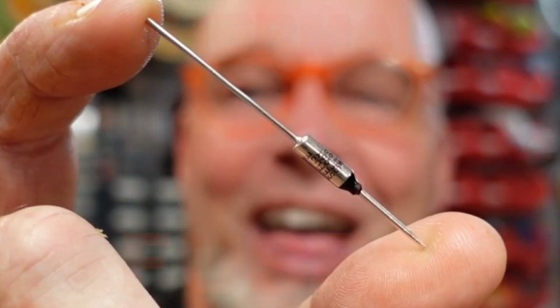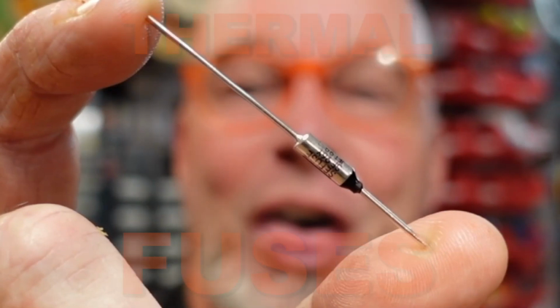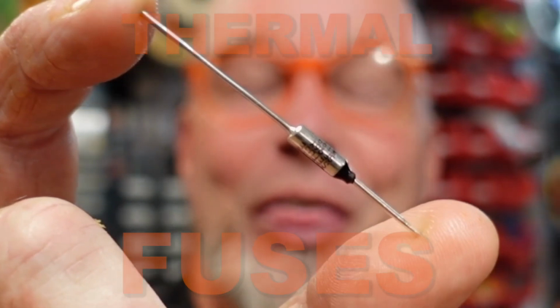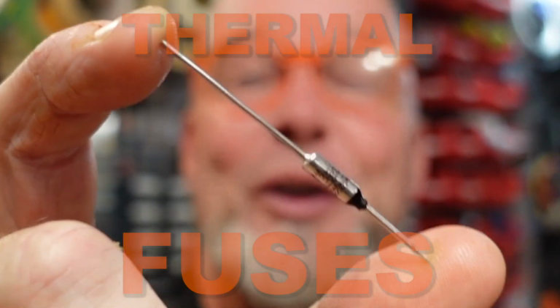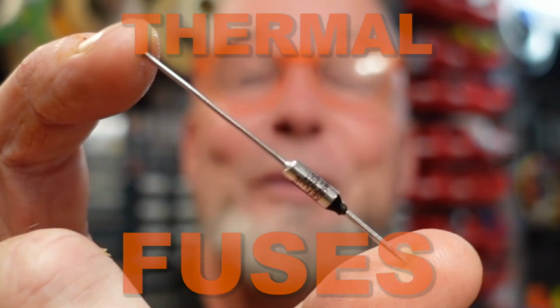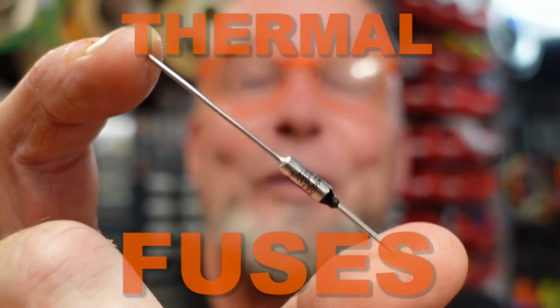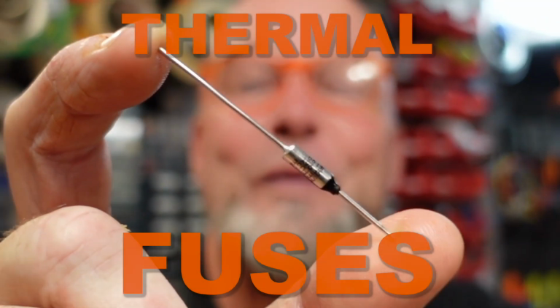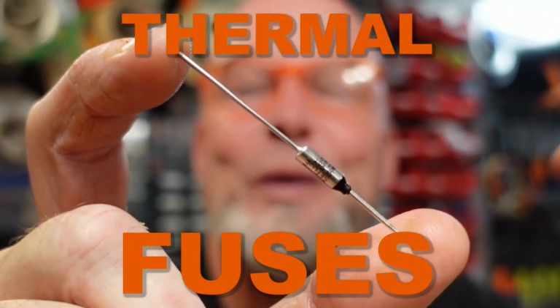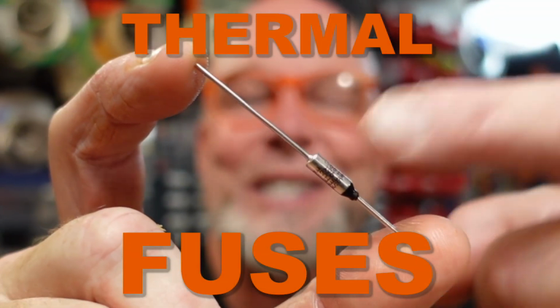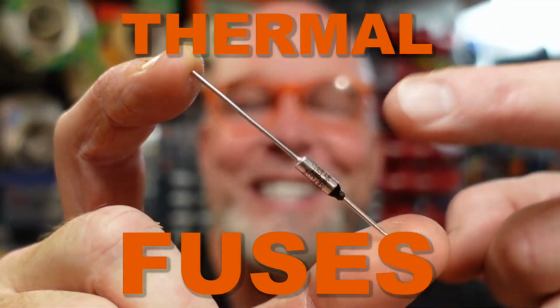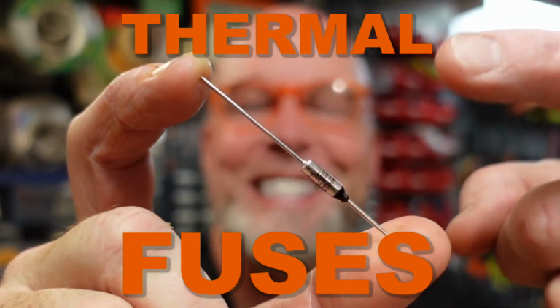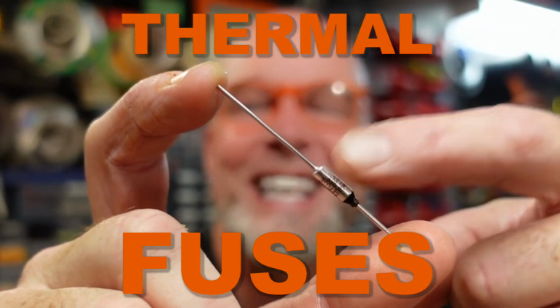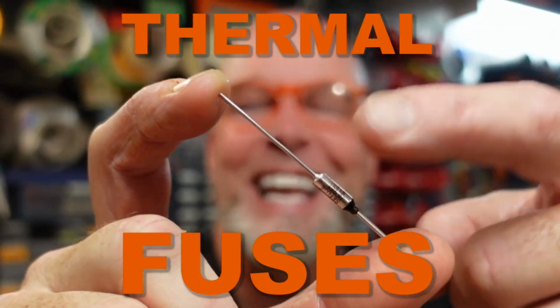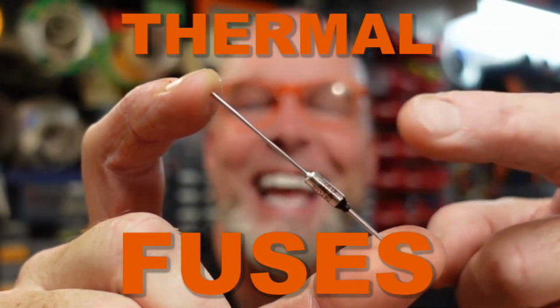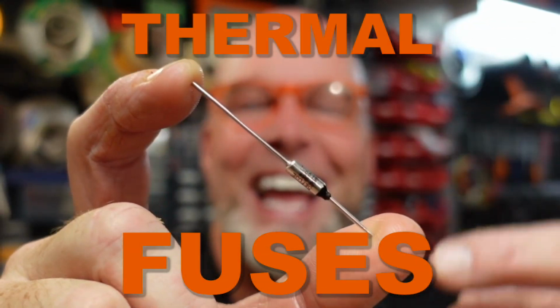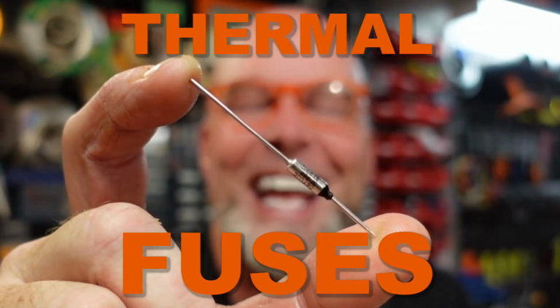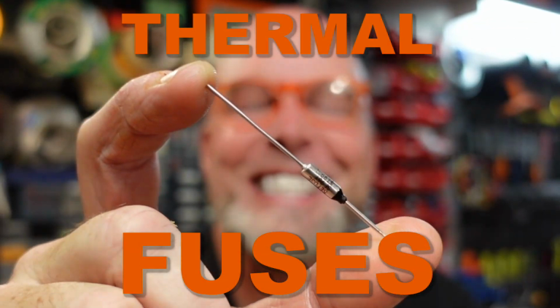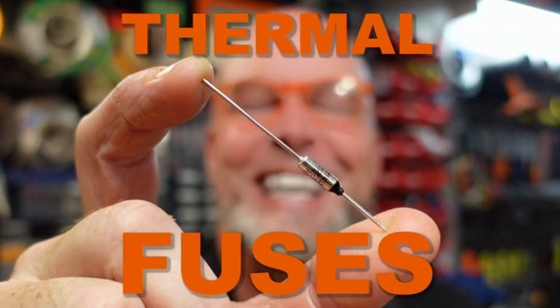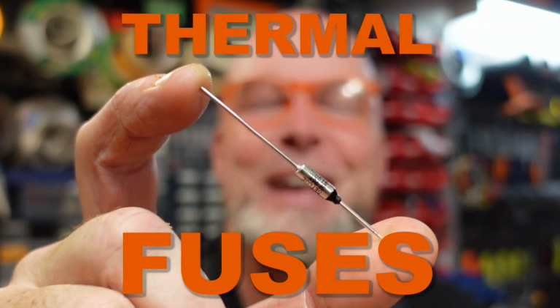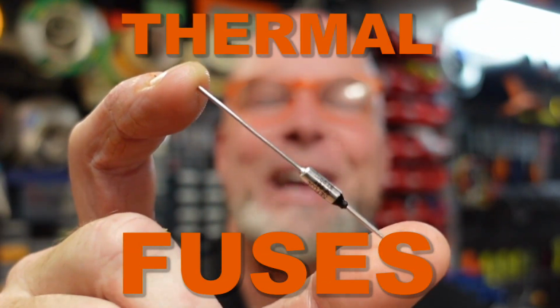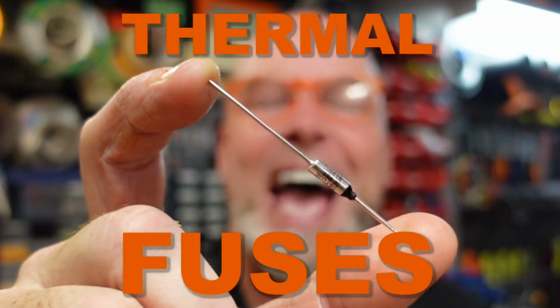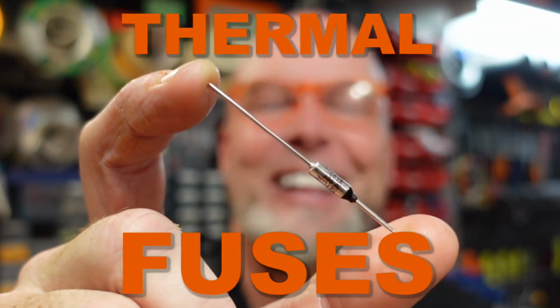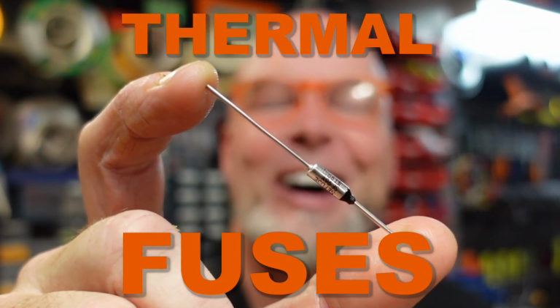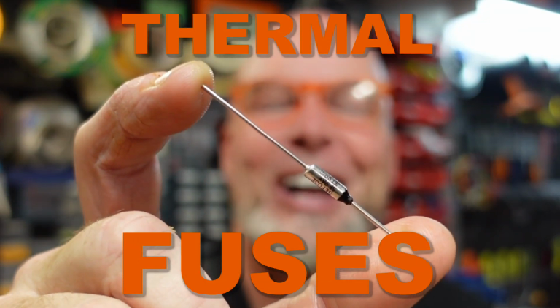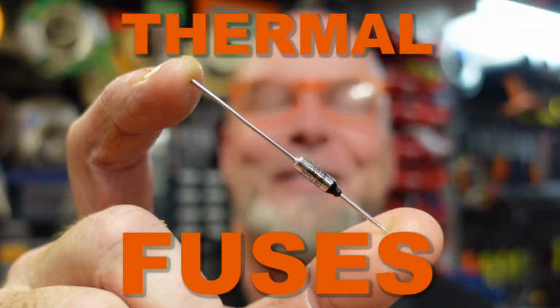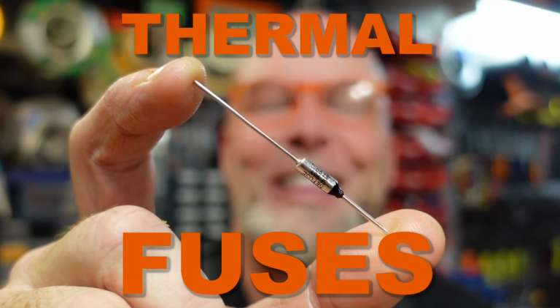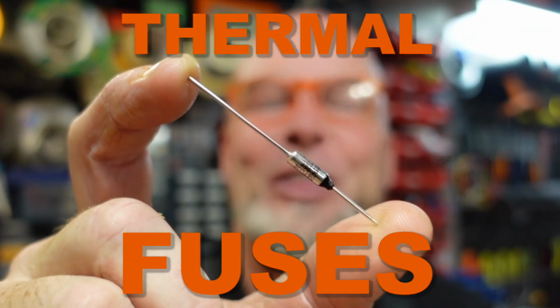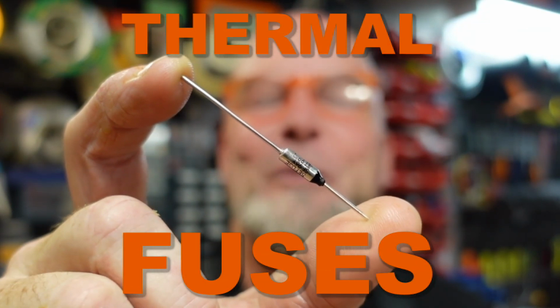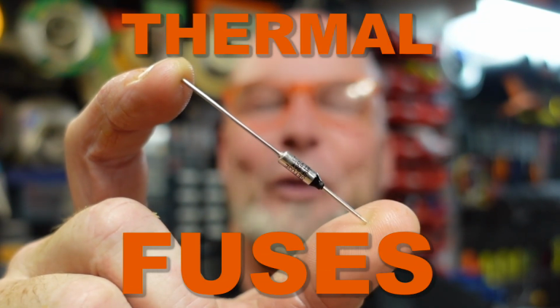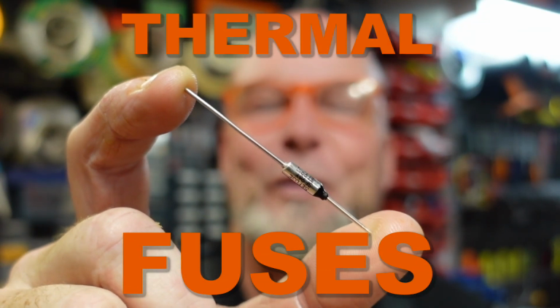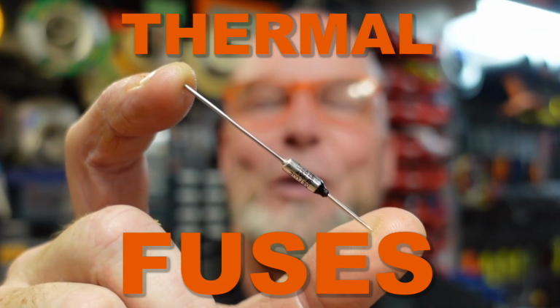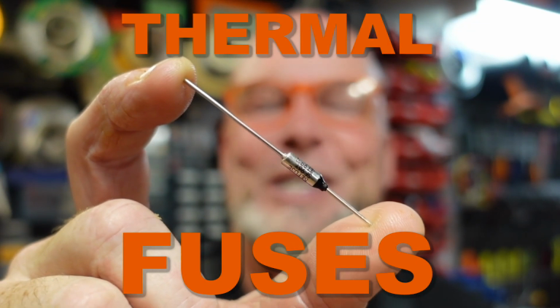Thermal fuses. It's time we had a talk about thermal fuses.